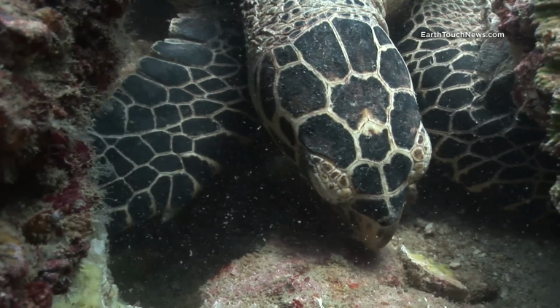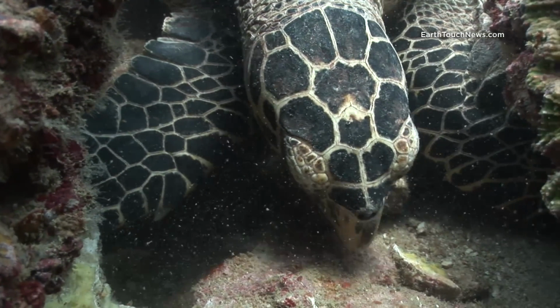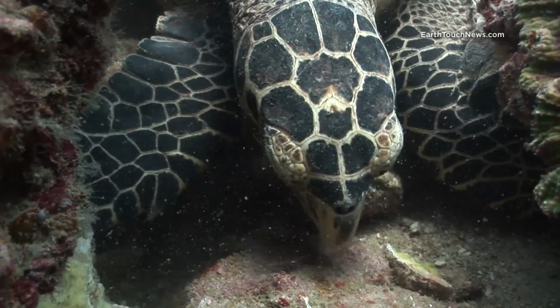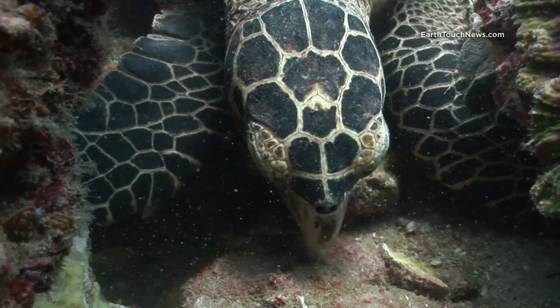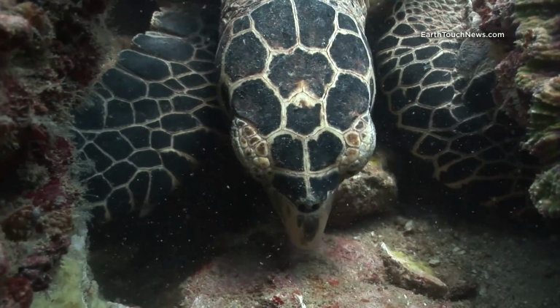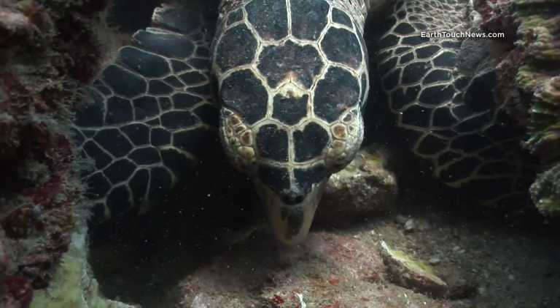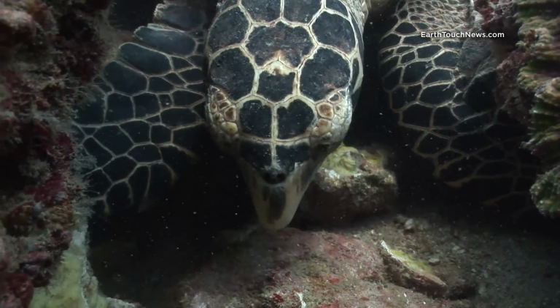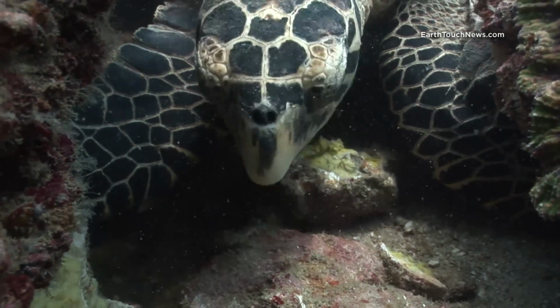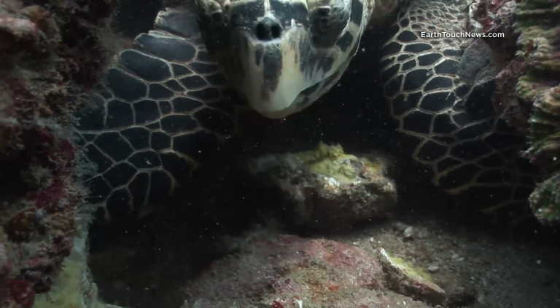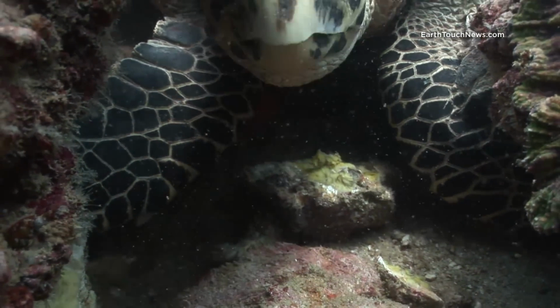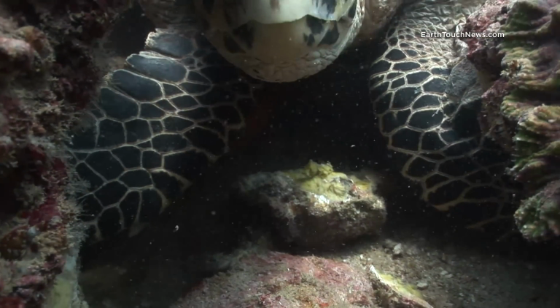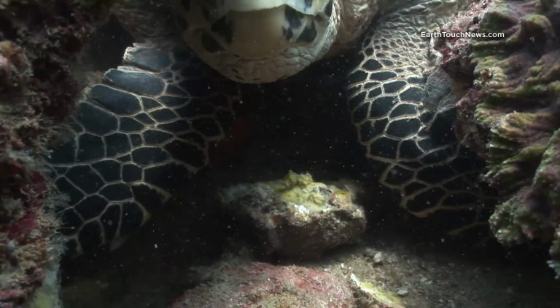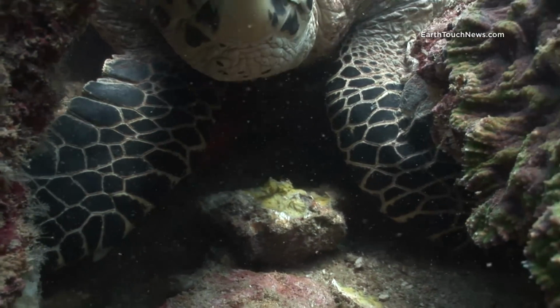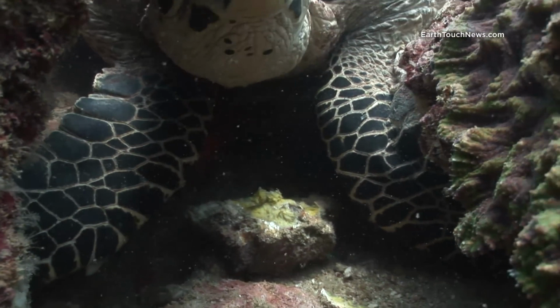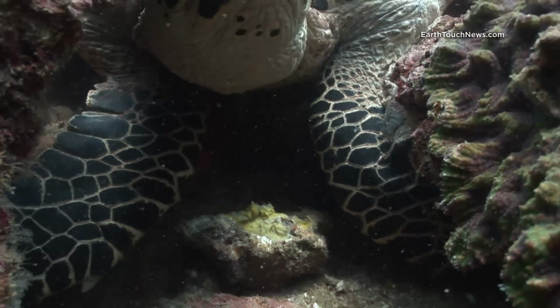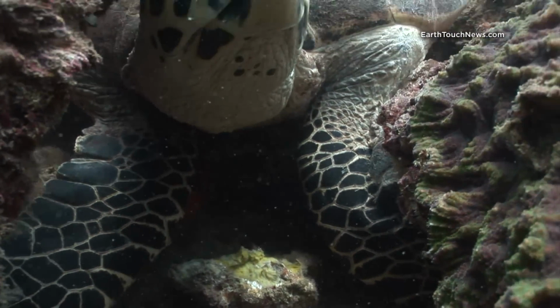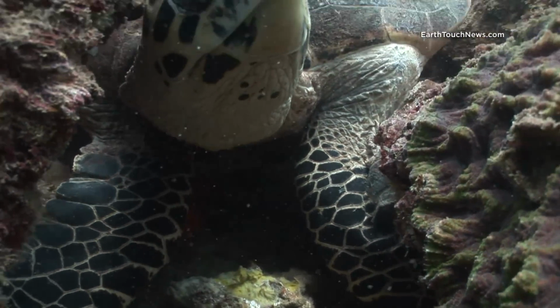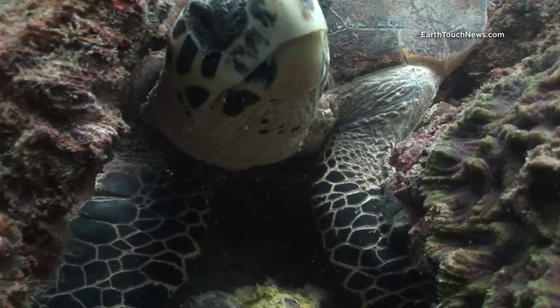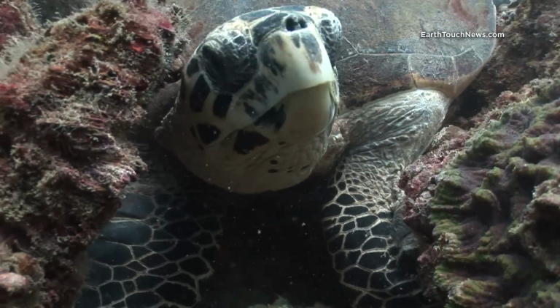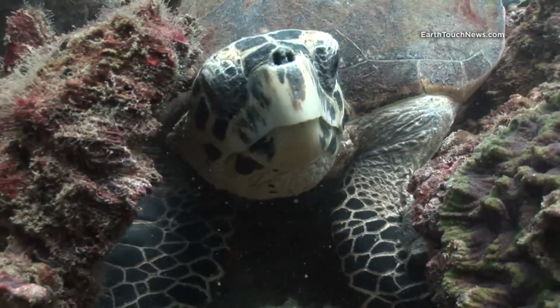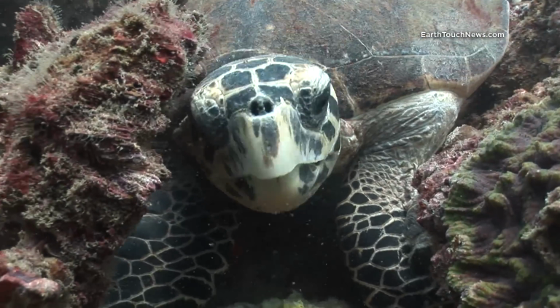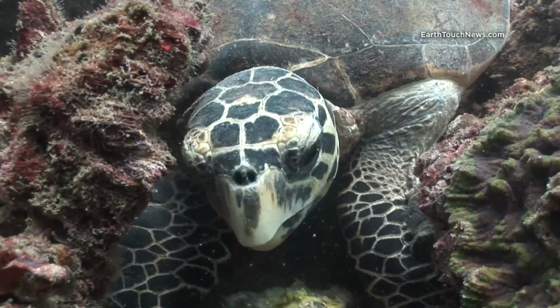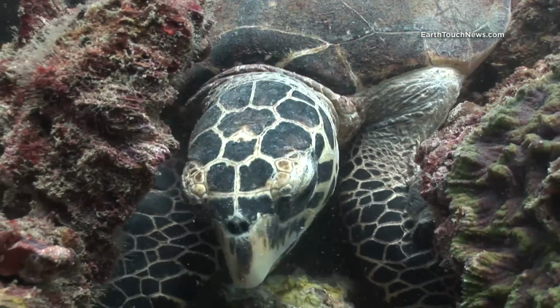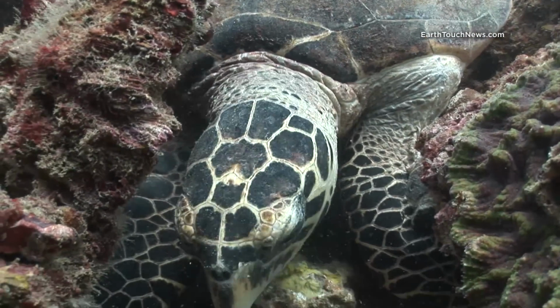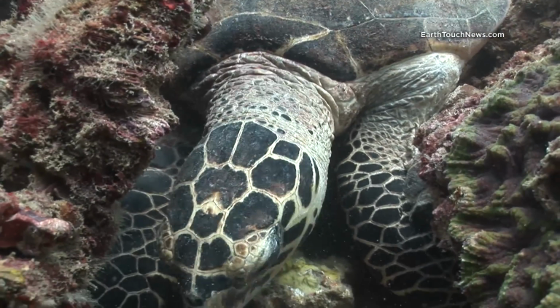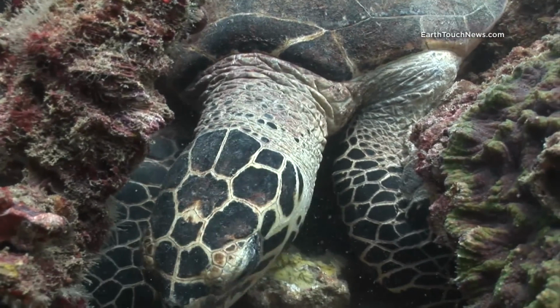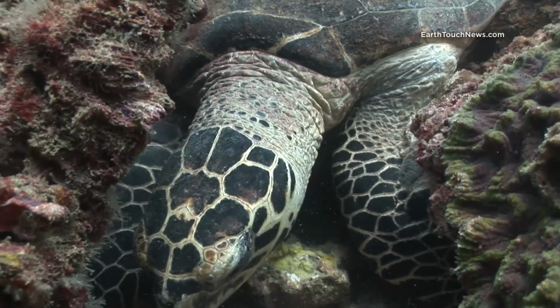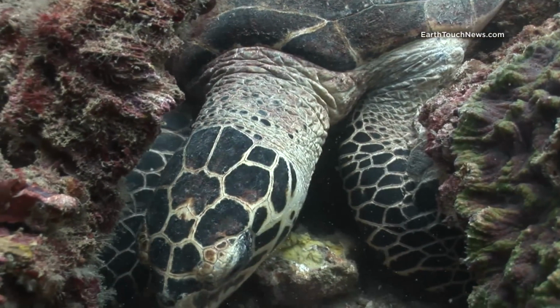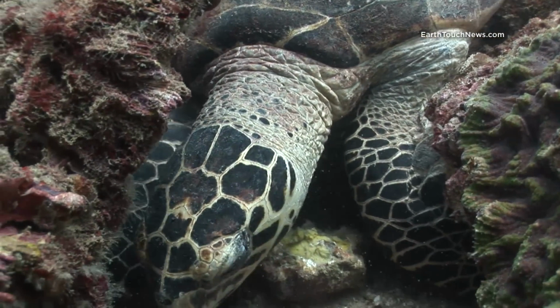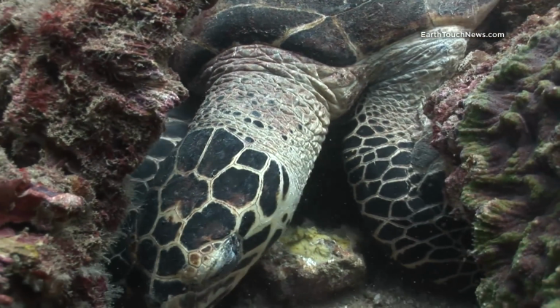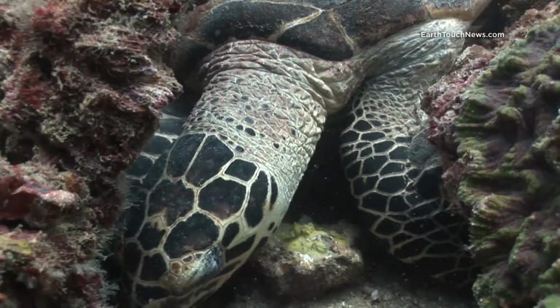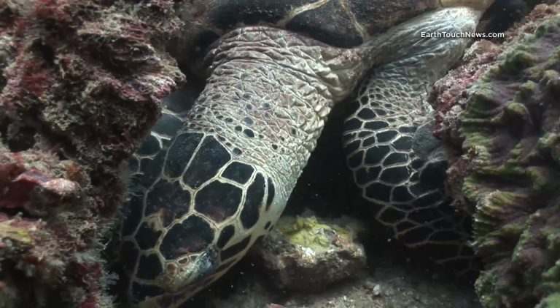The name of the dive site is Maya Bay North. It's on Pipi Lei and you can get there from either Krabi or Phuket.